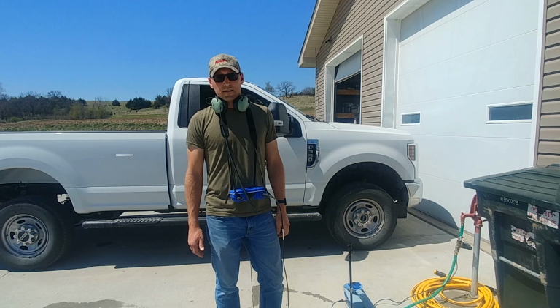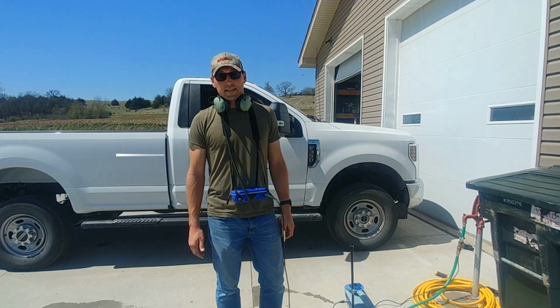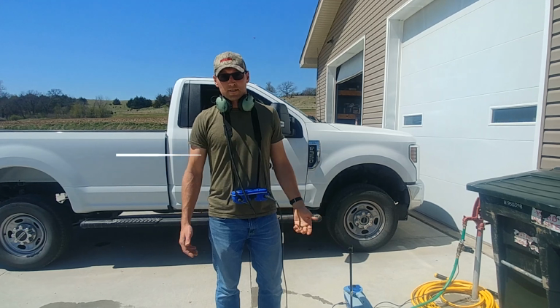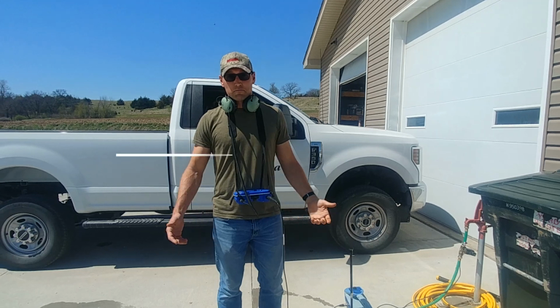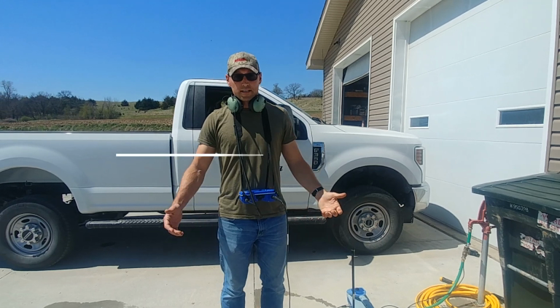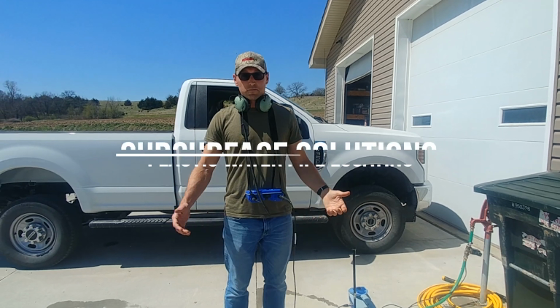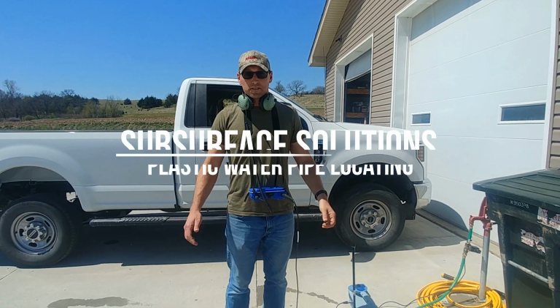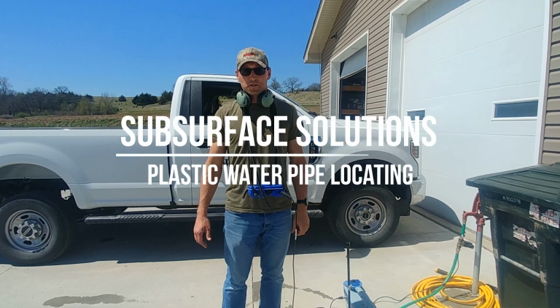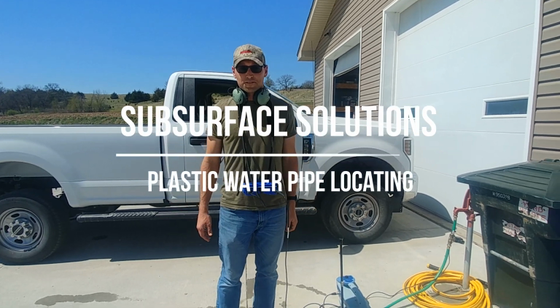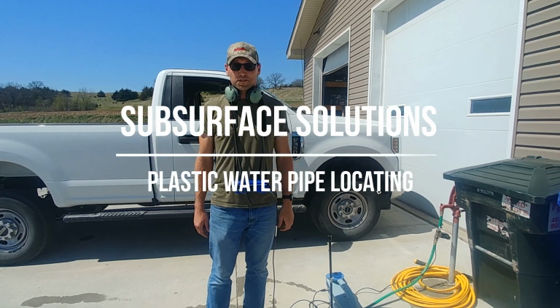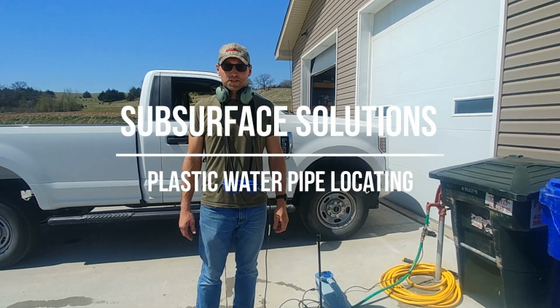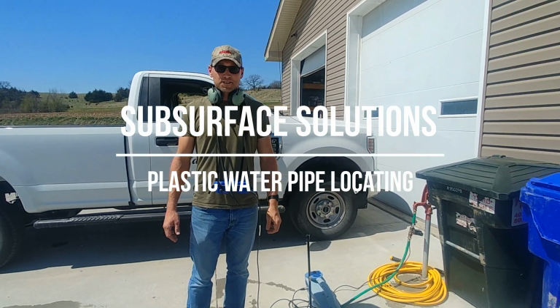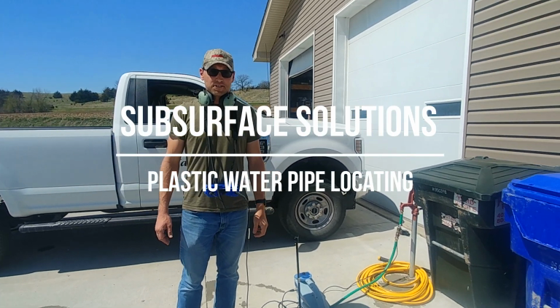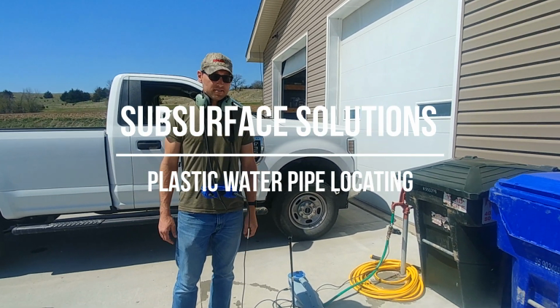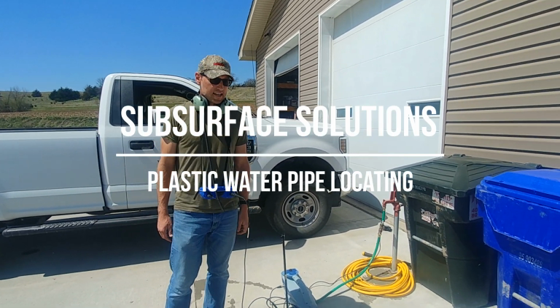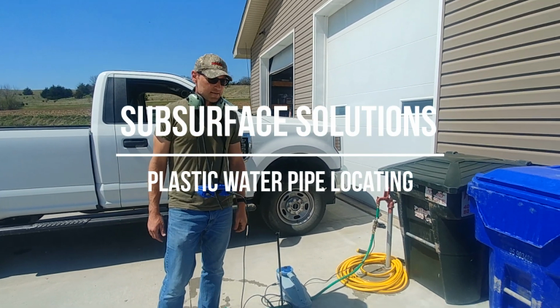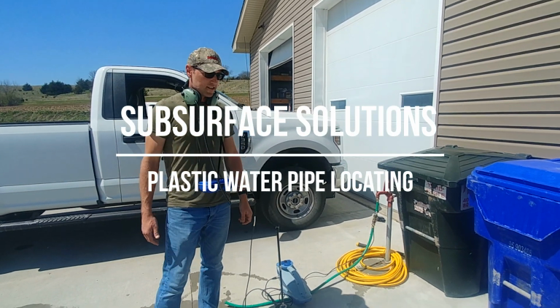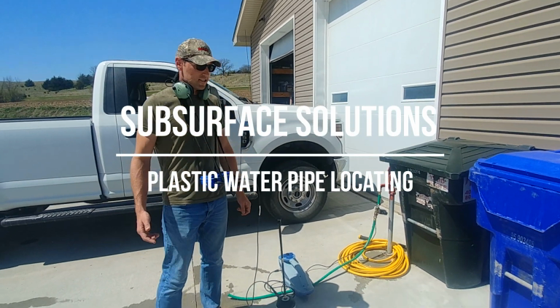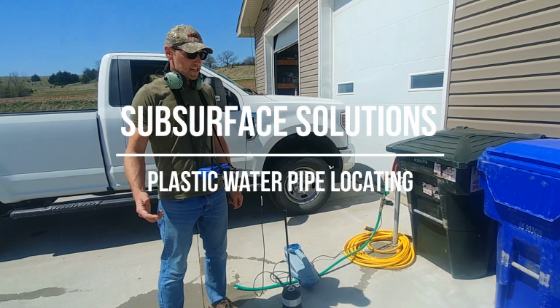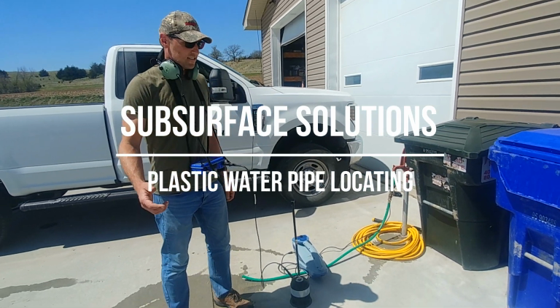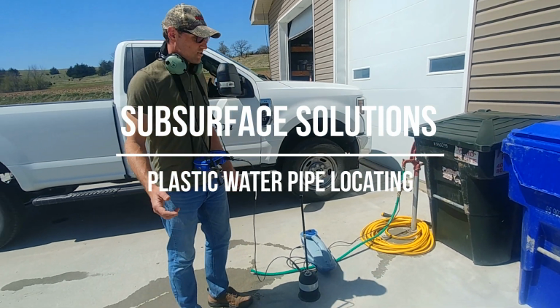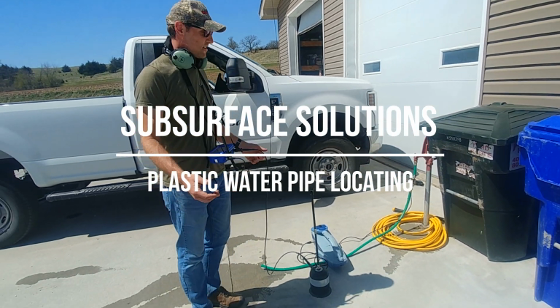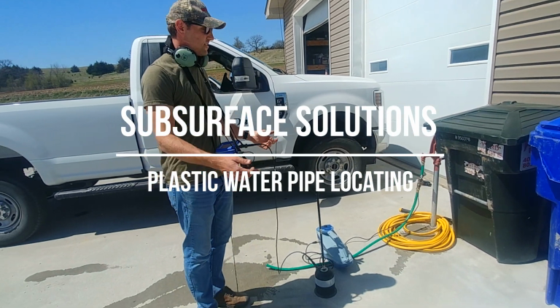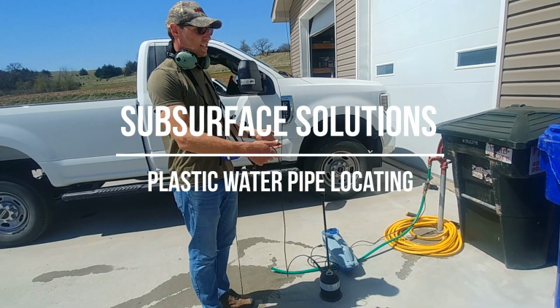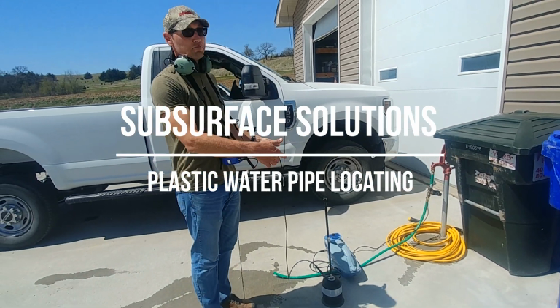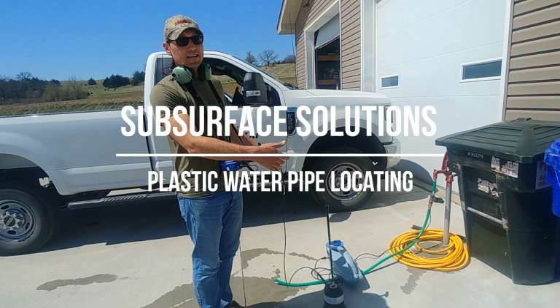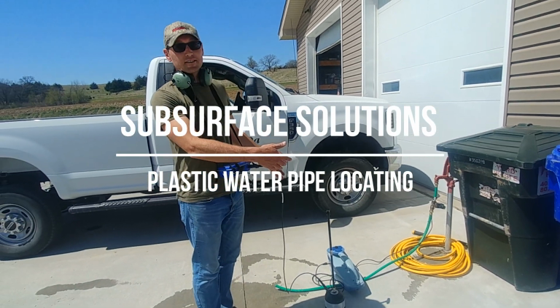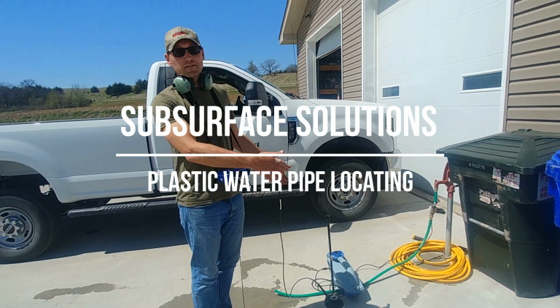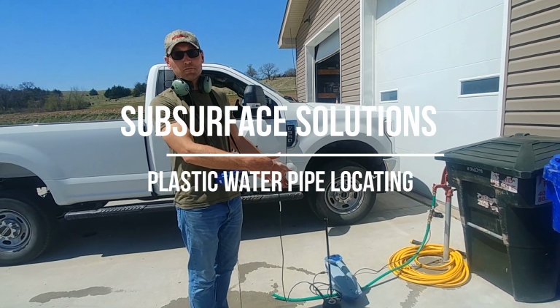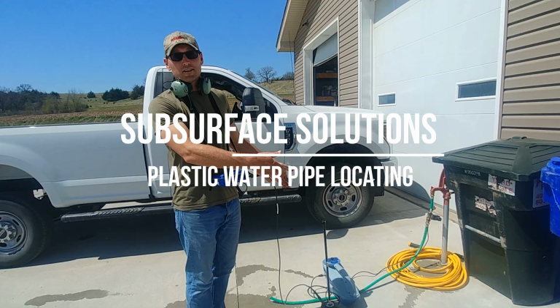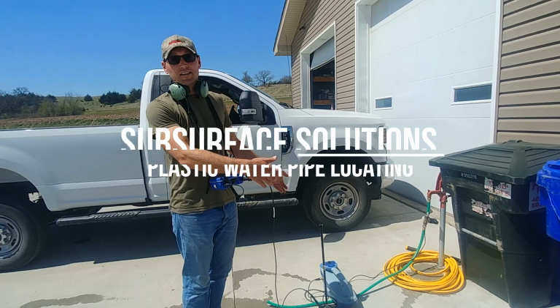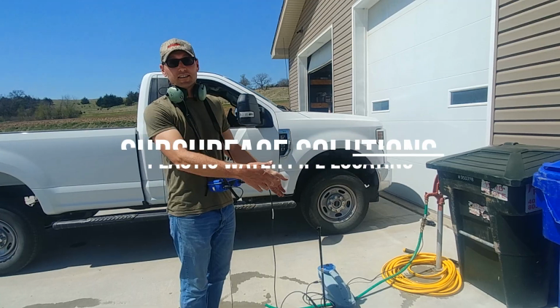Hi, I'm Brent with Subsurface Solutions, and I'm out here today to try and find a plastic water line.